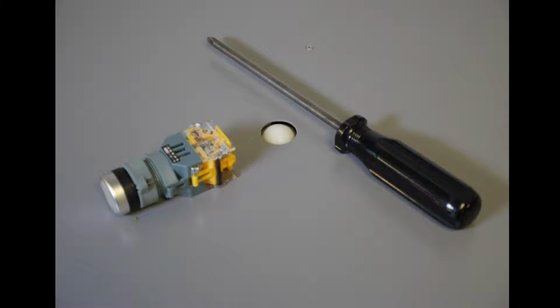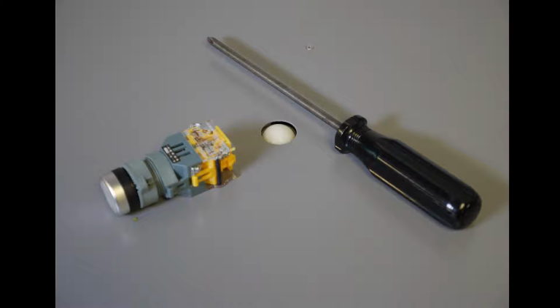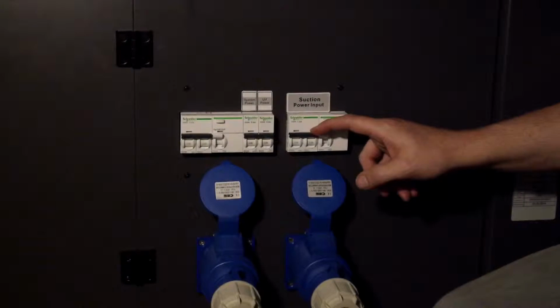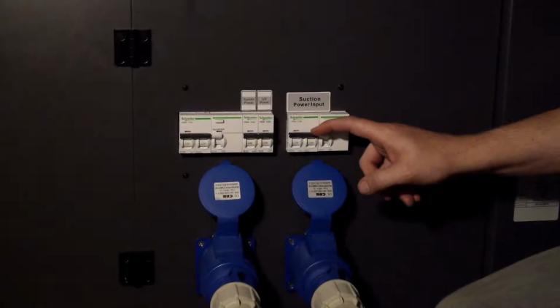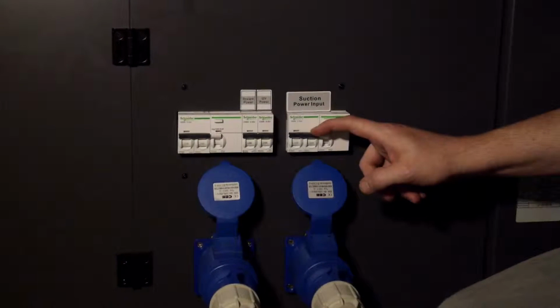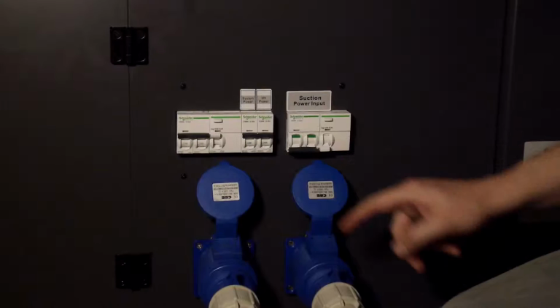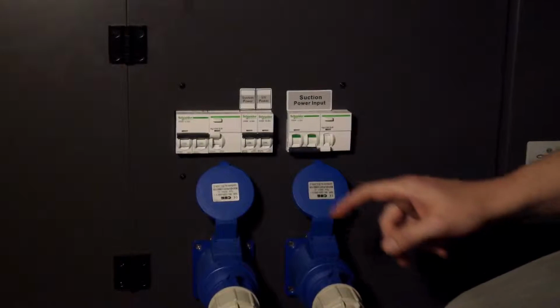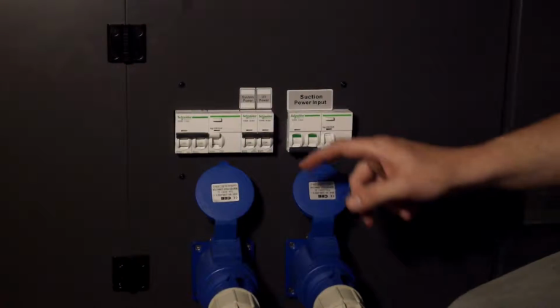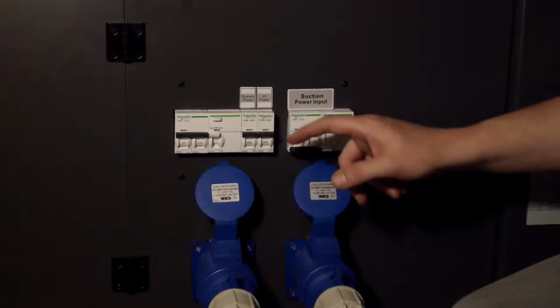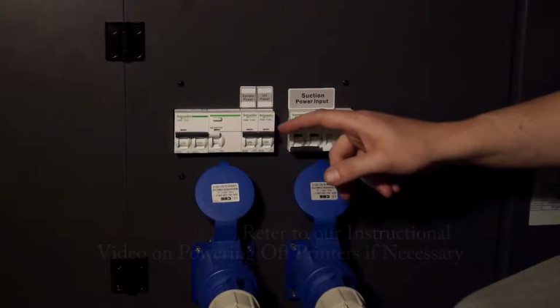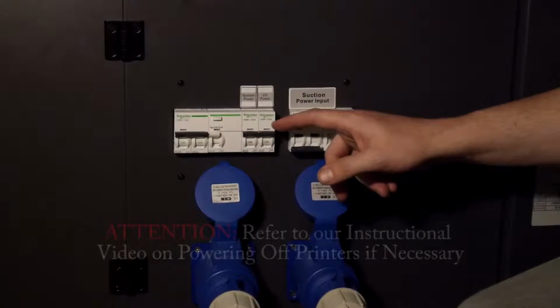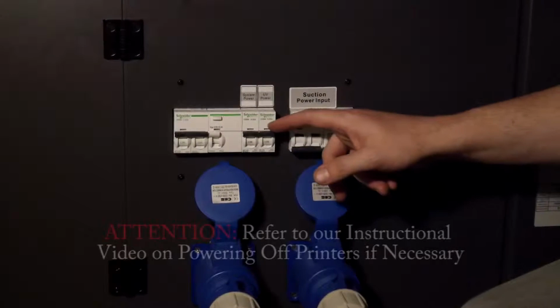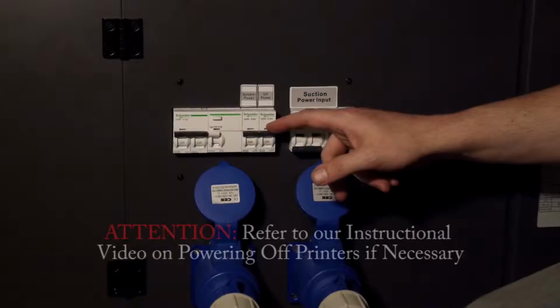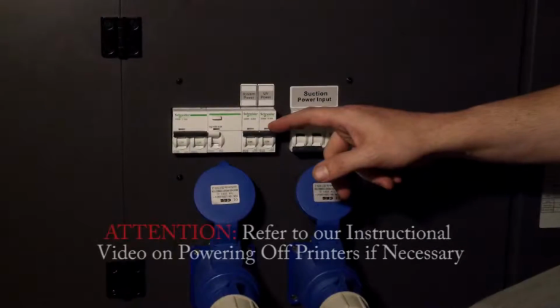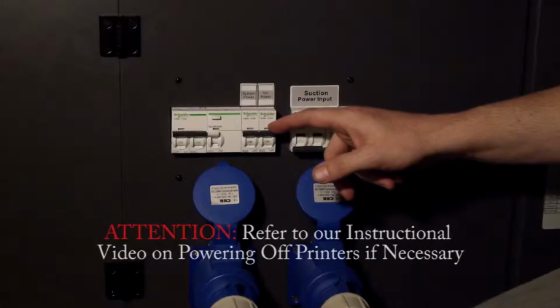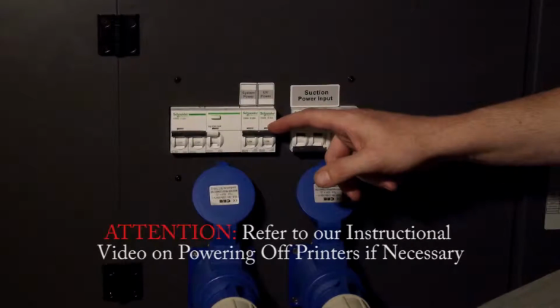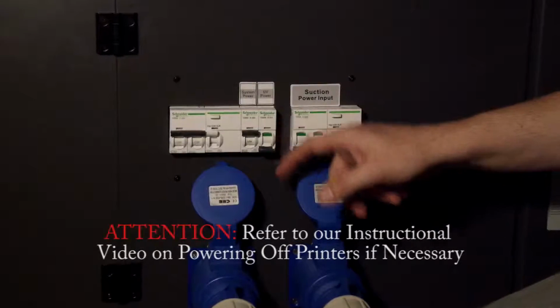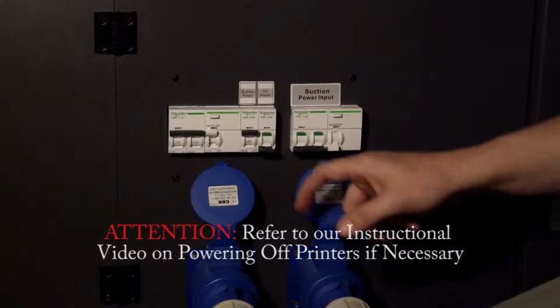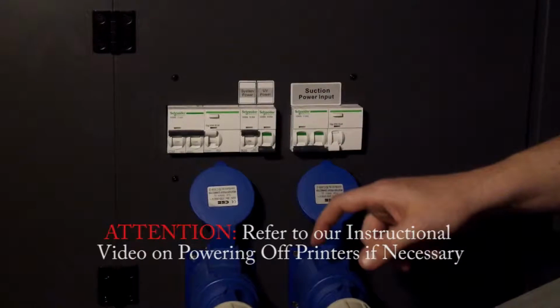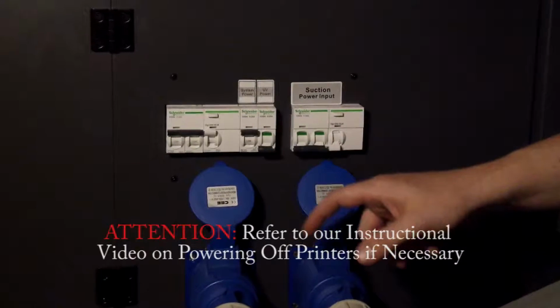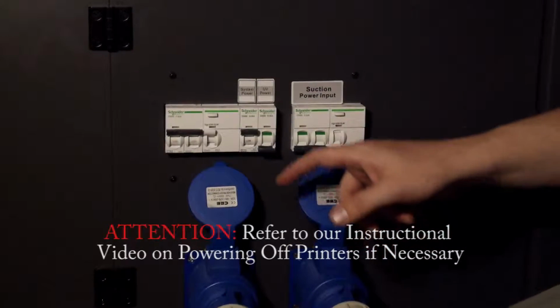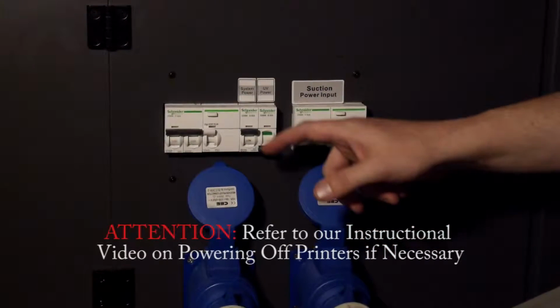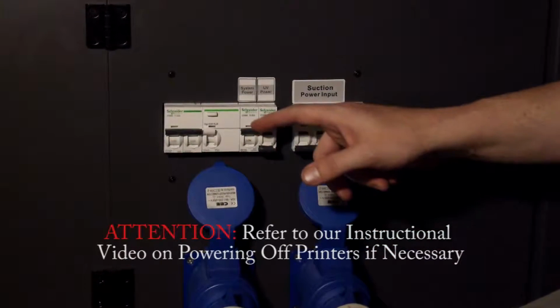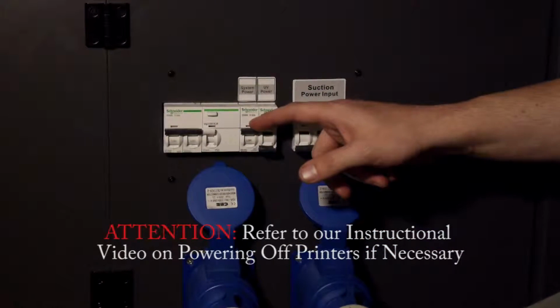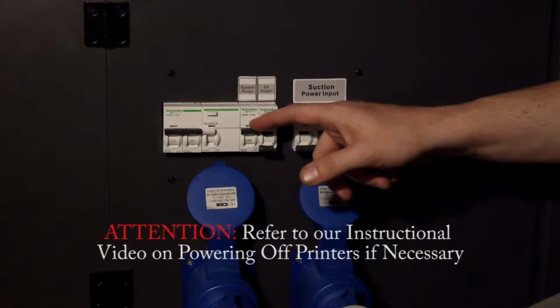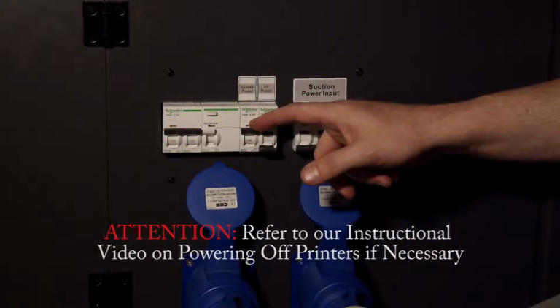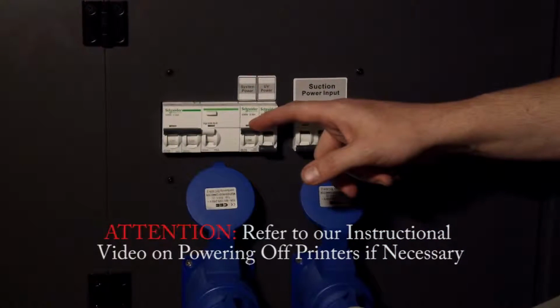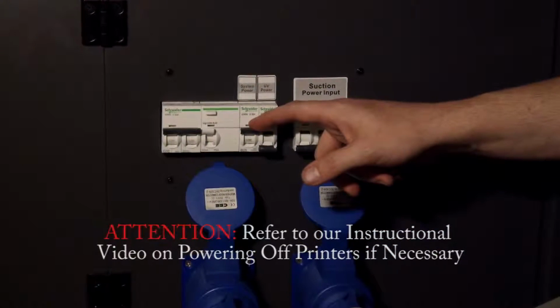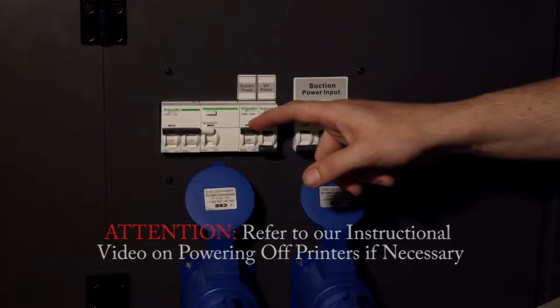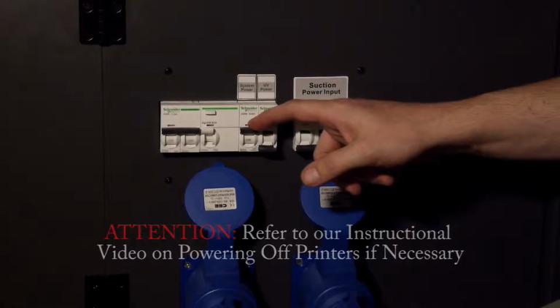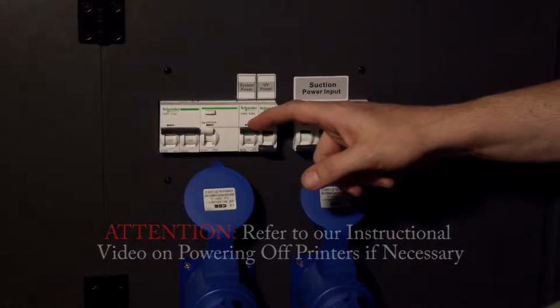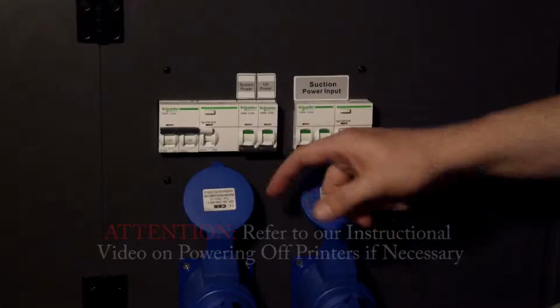Power off the printer. Refer to our instructional video on powering off the printer.